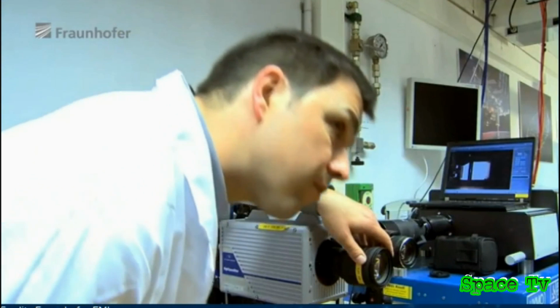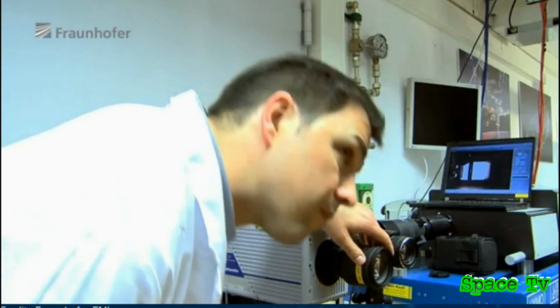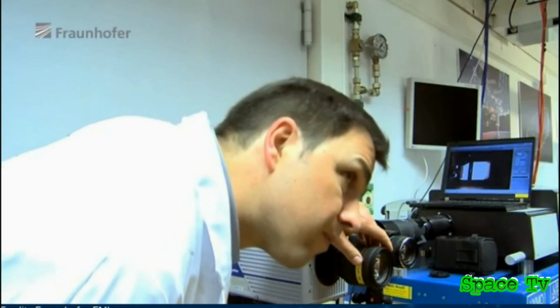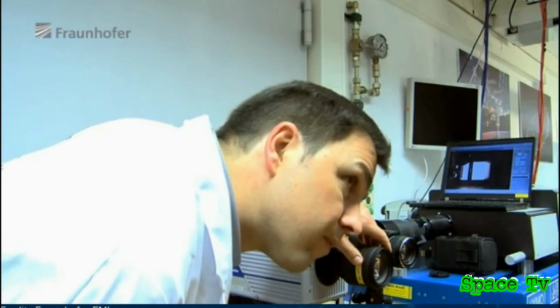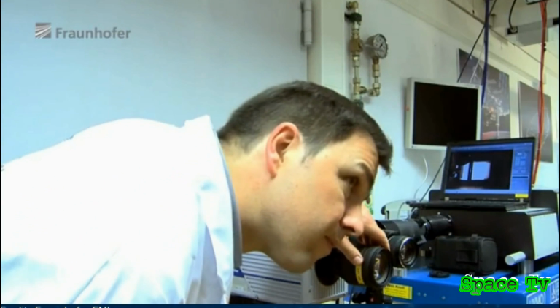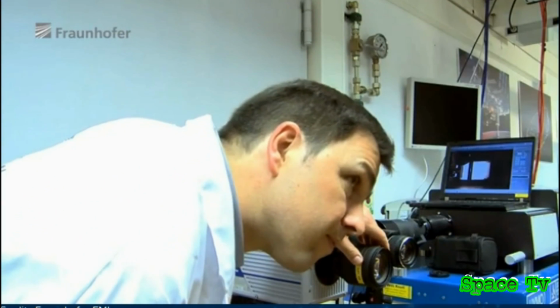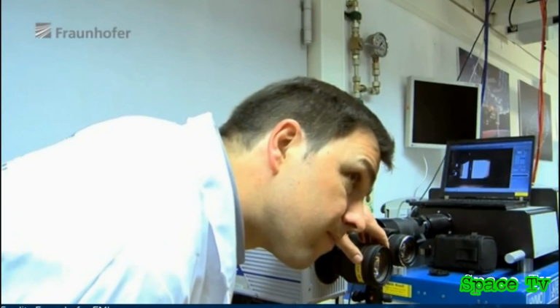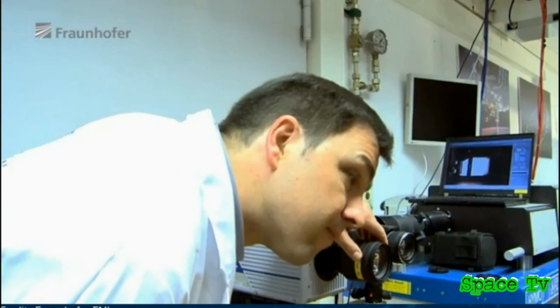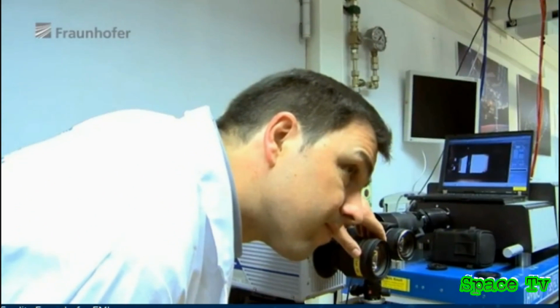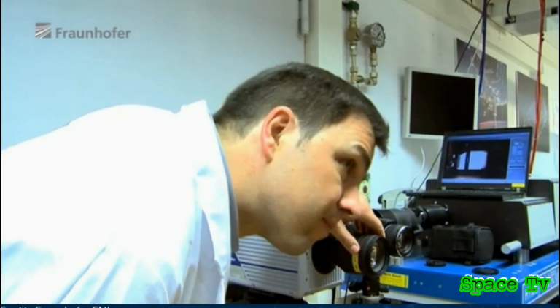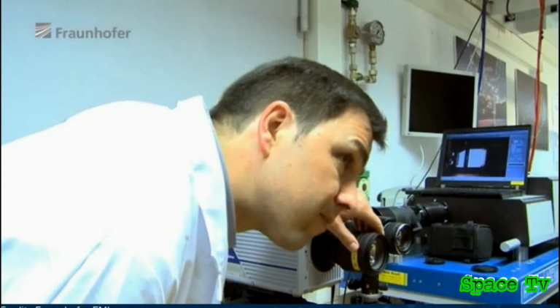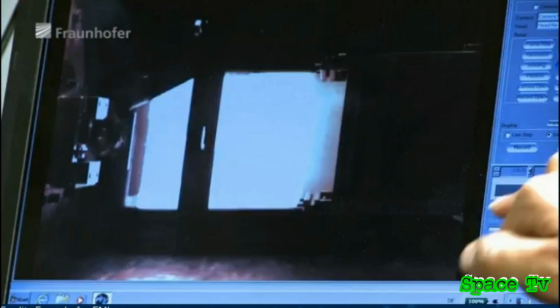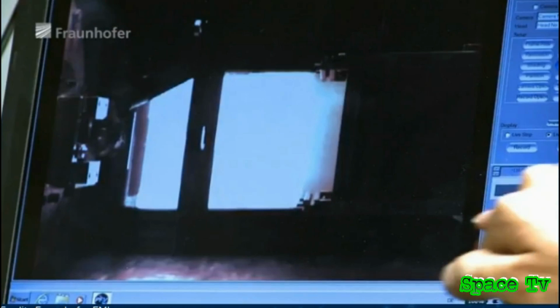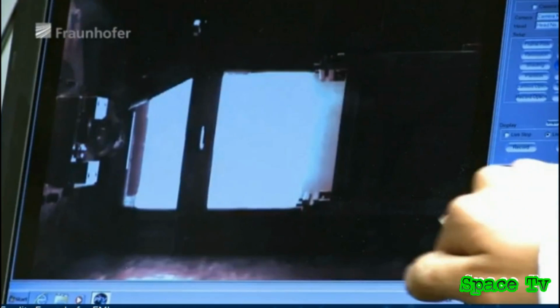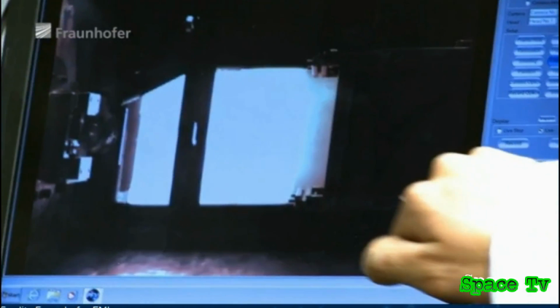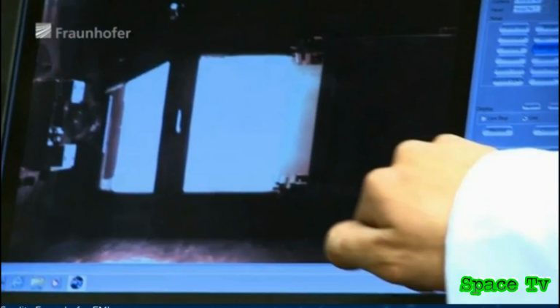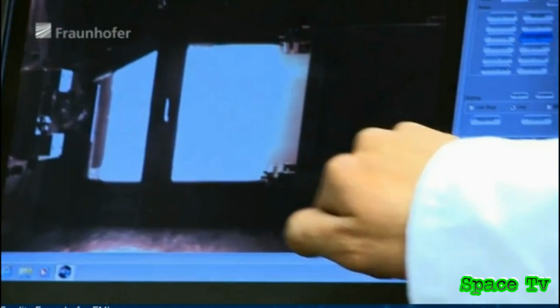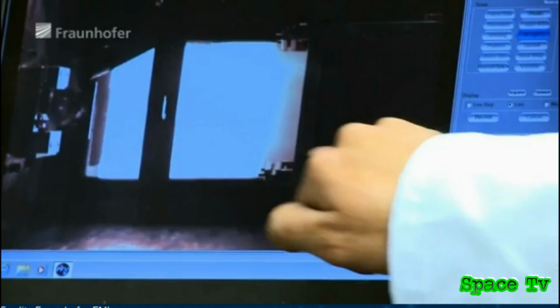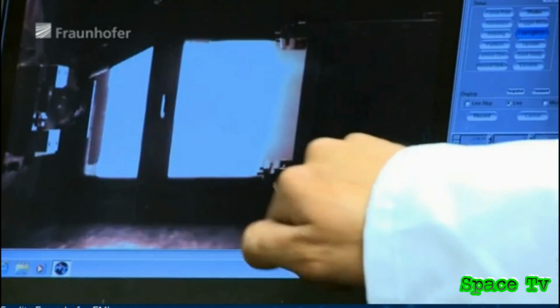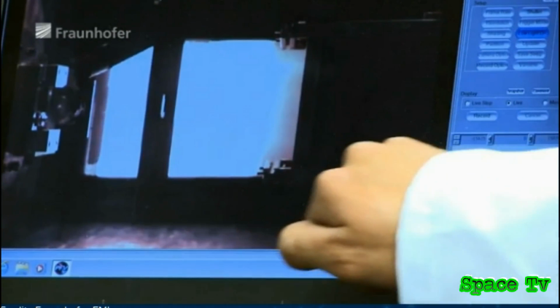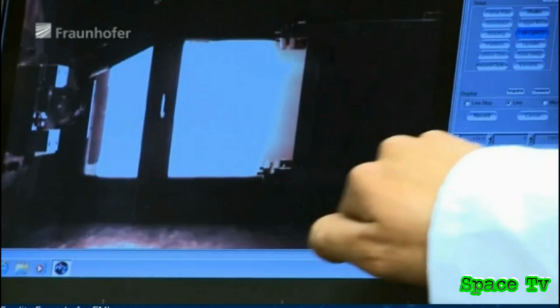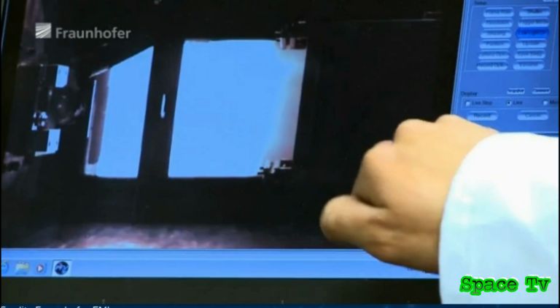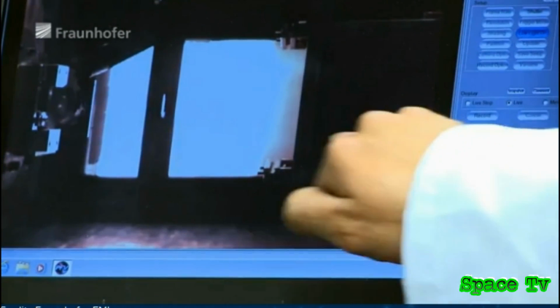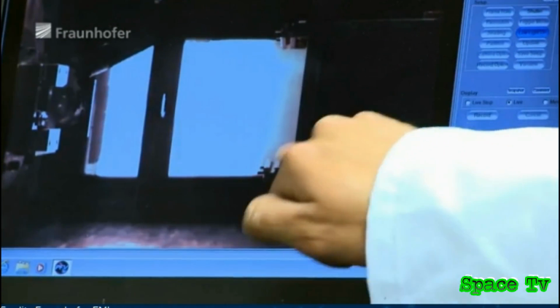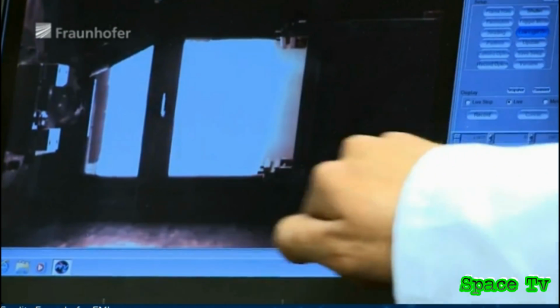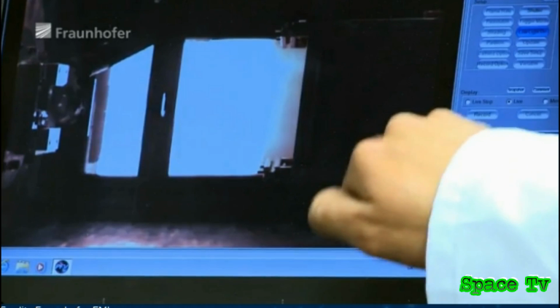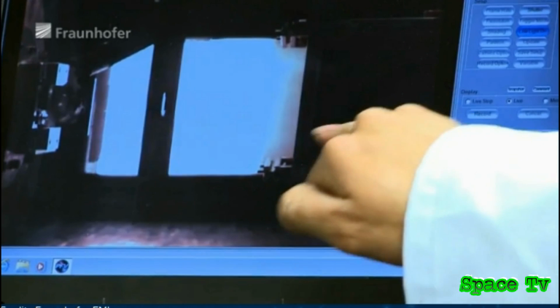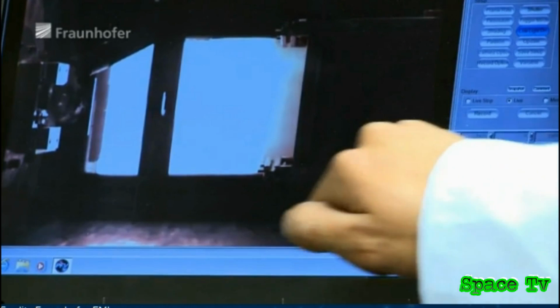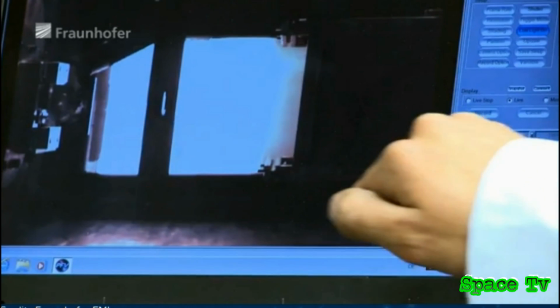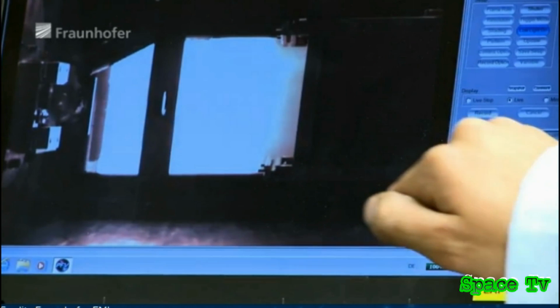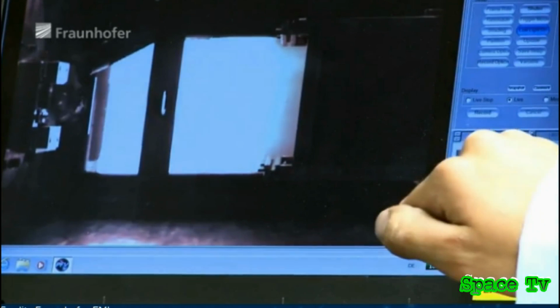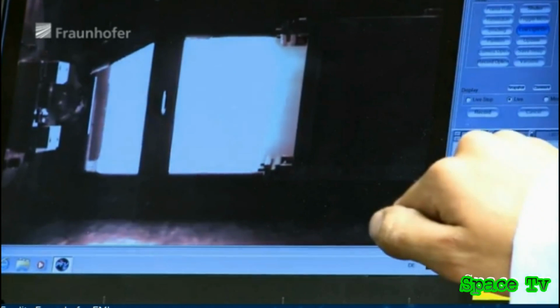These high-speed cameras document the experiment by taking up to 30,000 pictures per second.